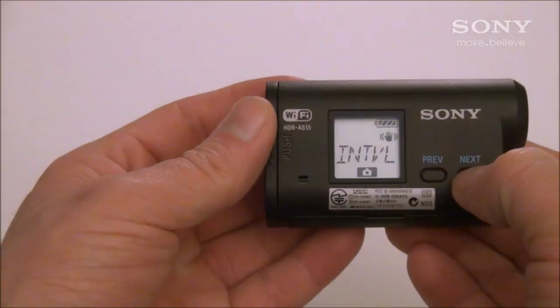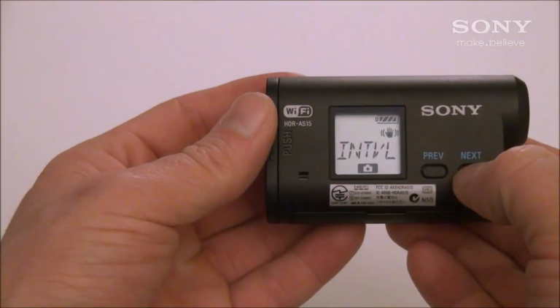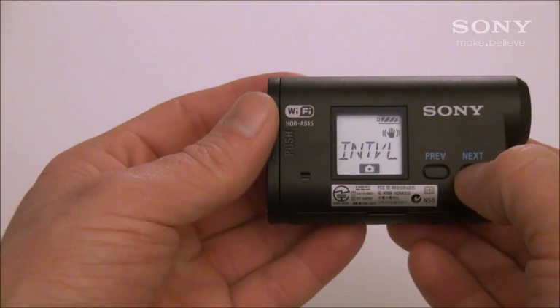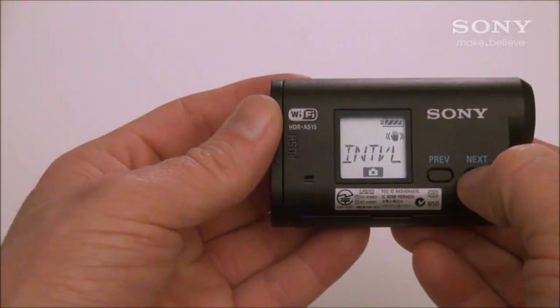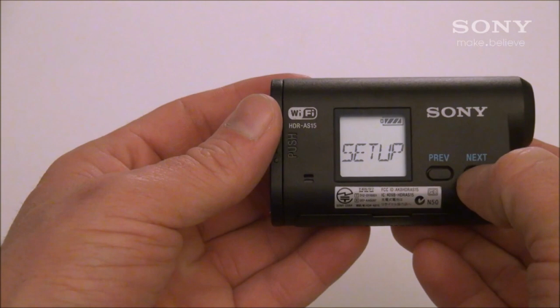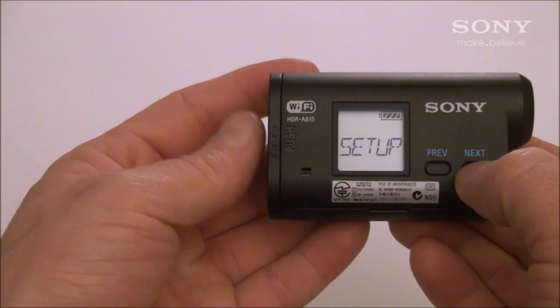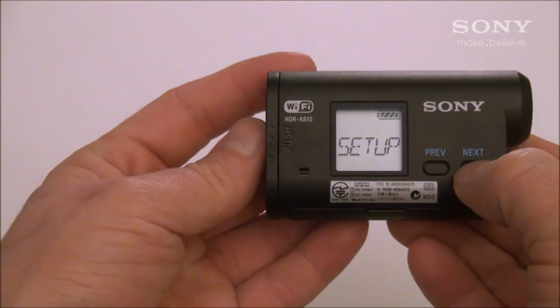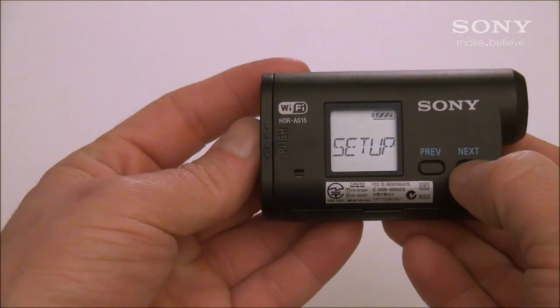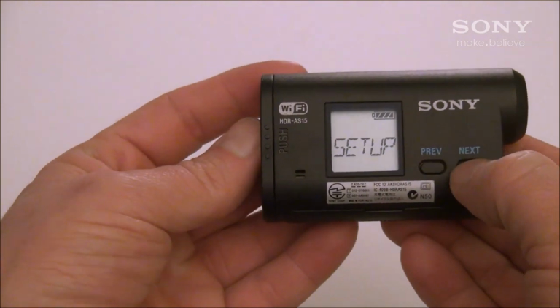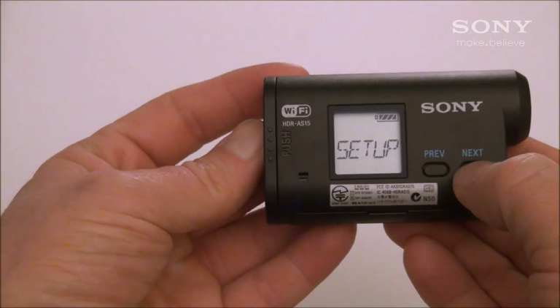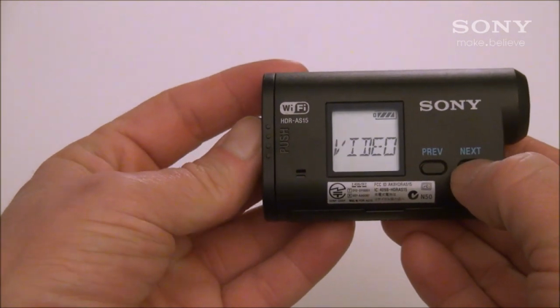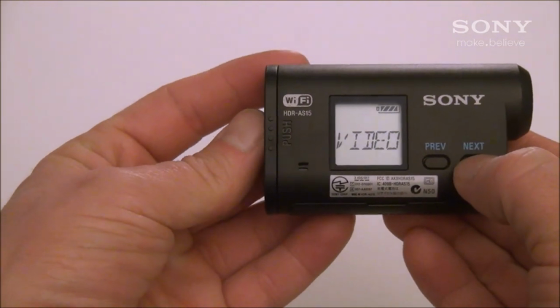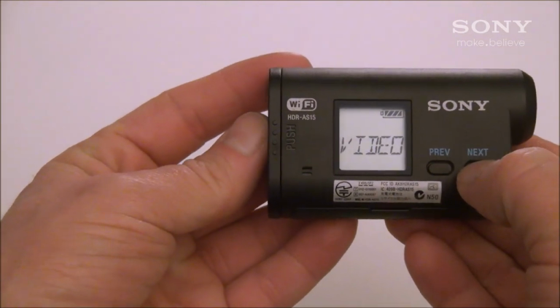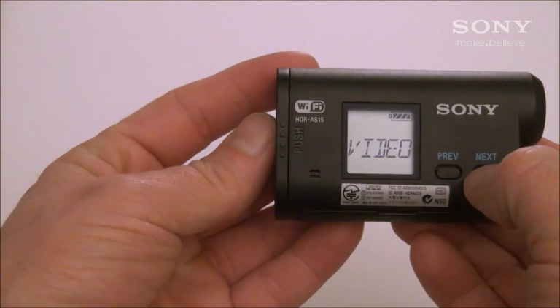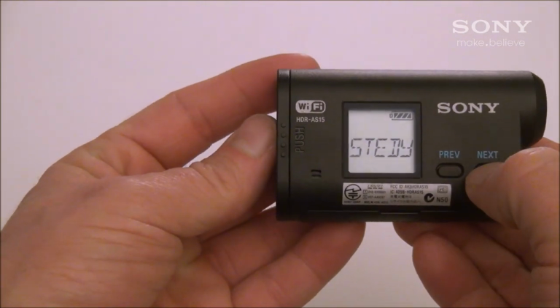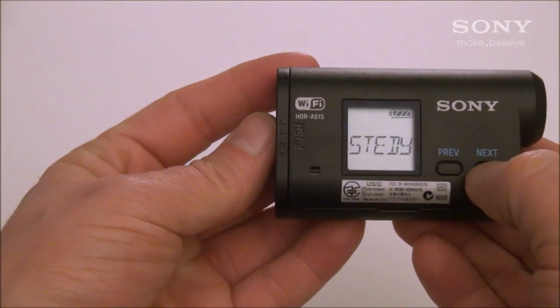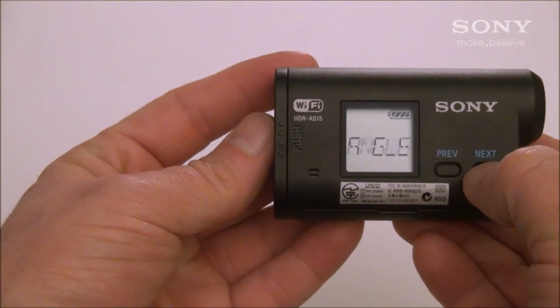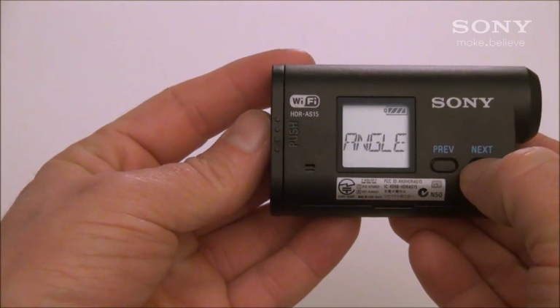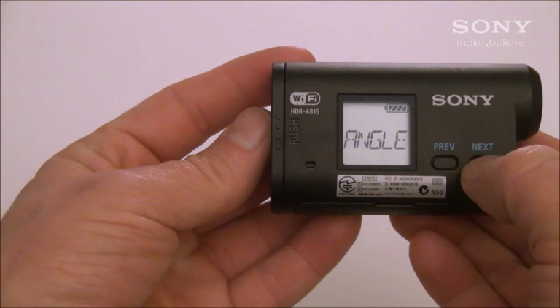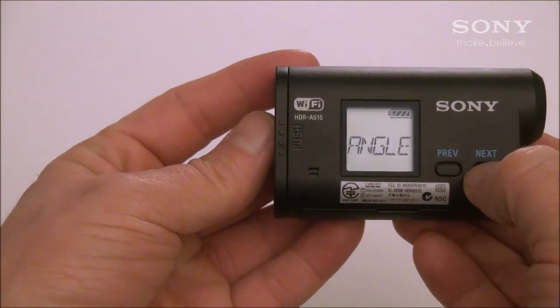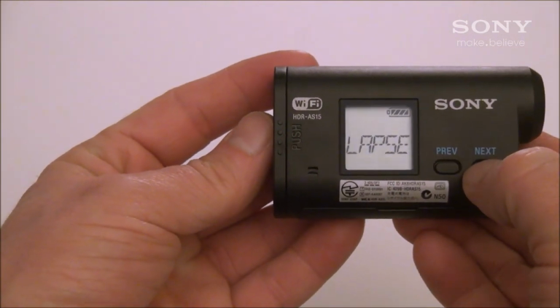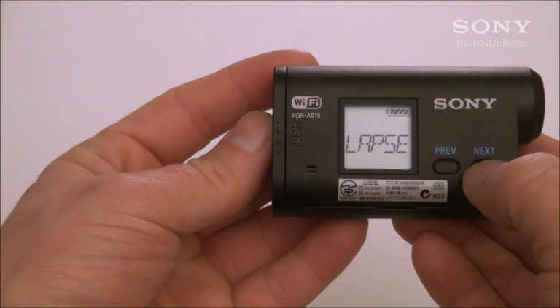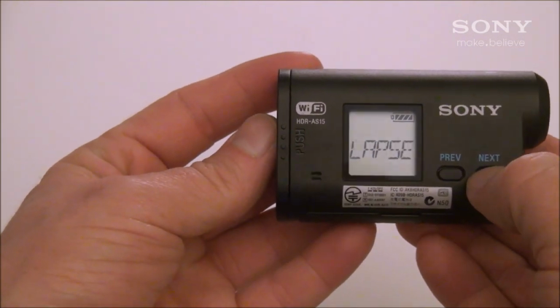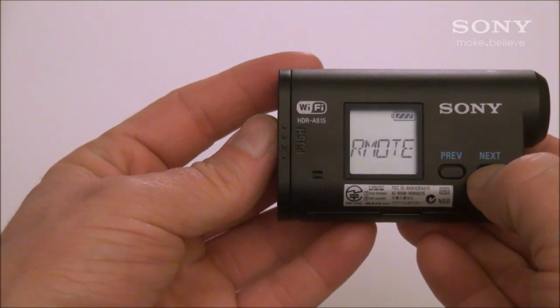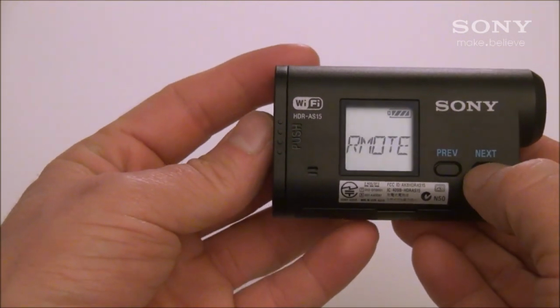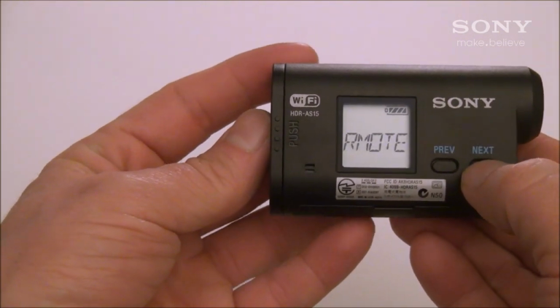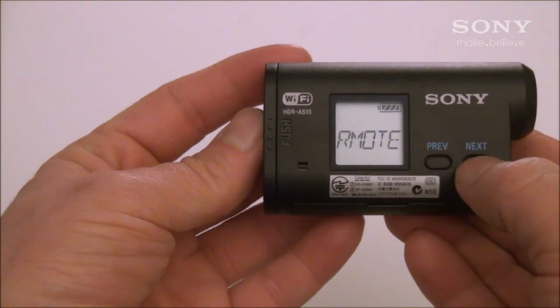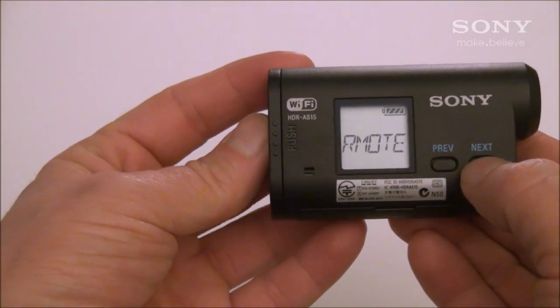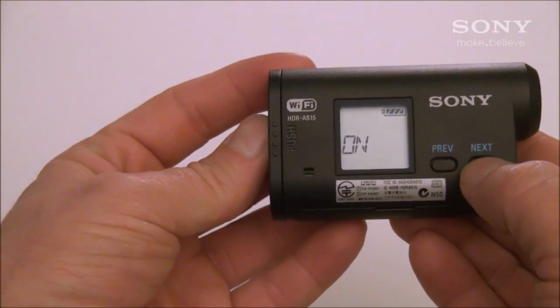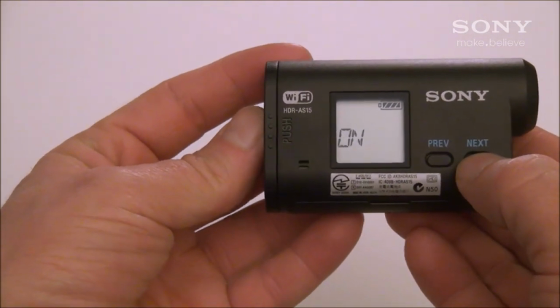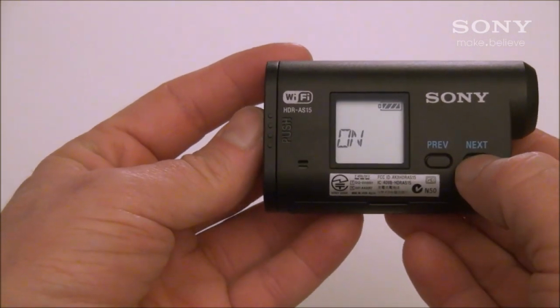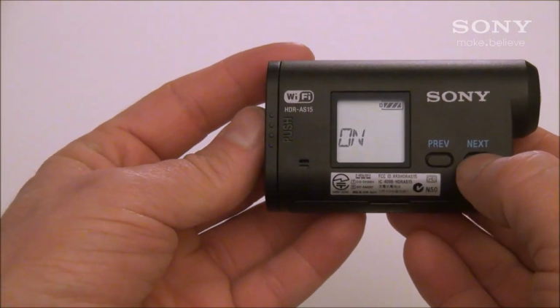With the camera on, go into Setup and look for Remote. You want to make sure to turn the remote on.